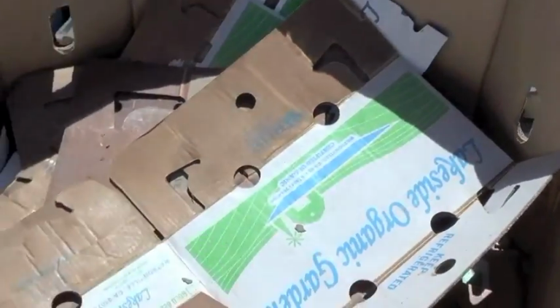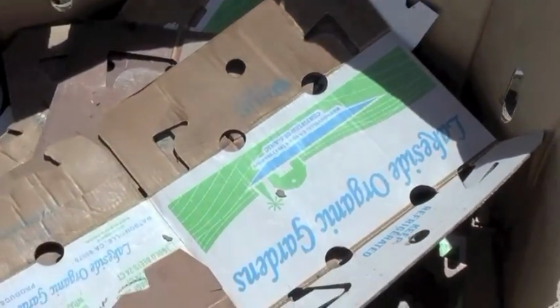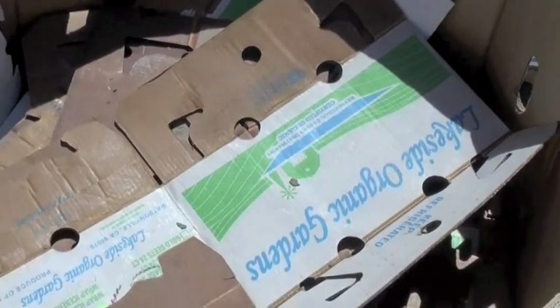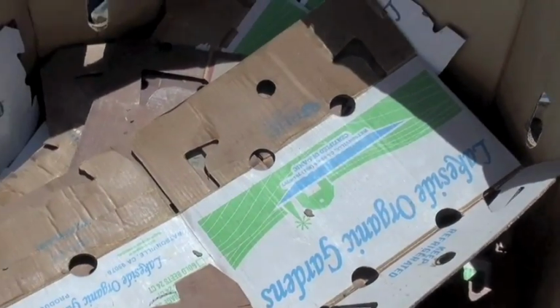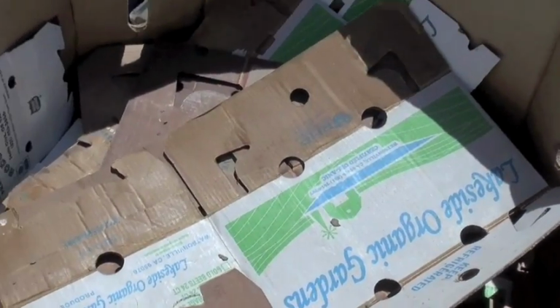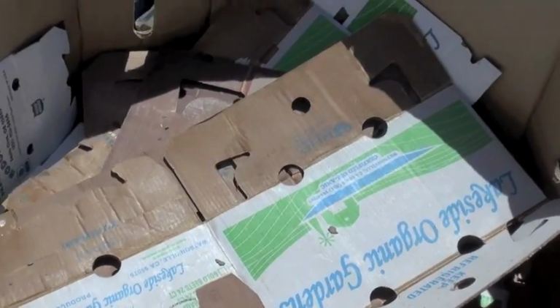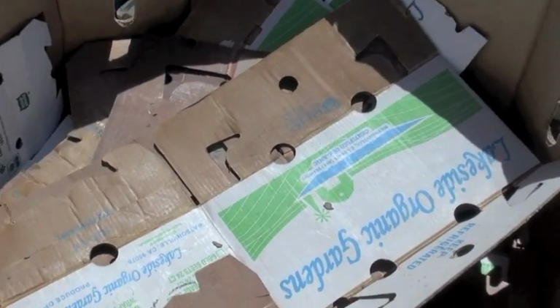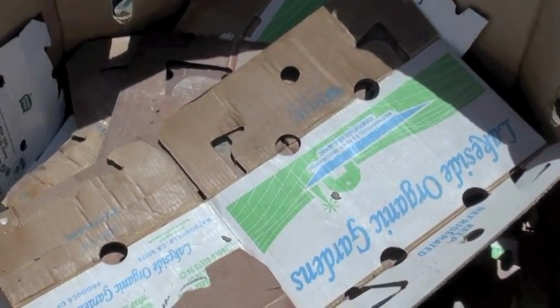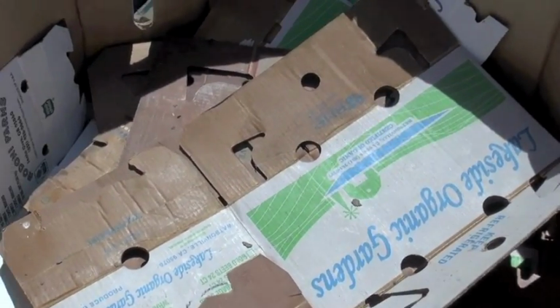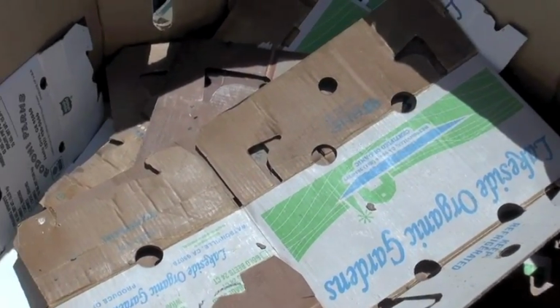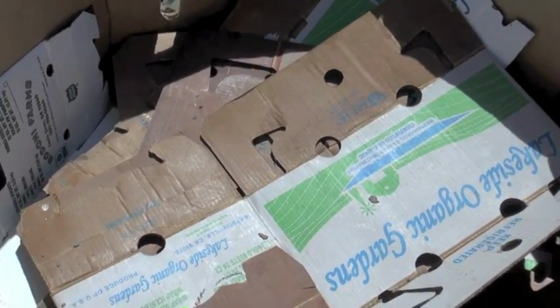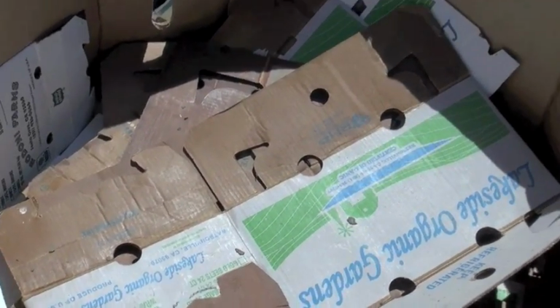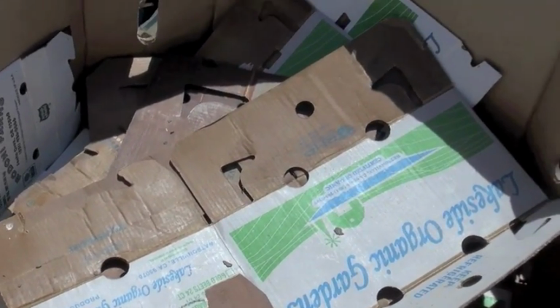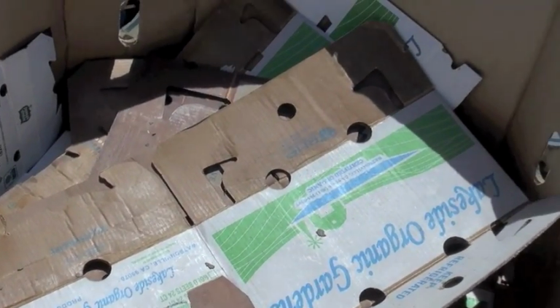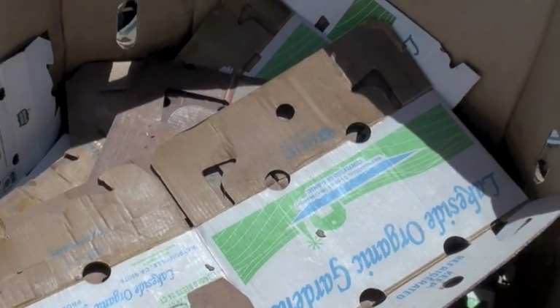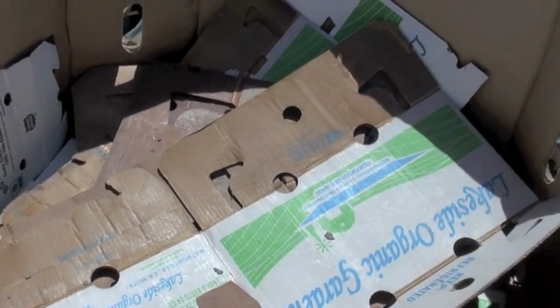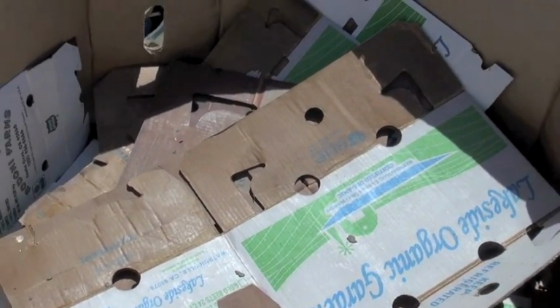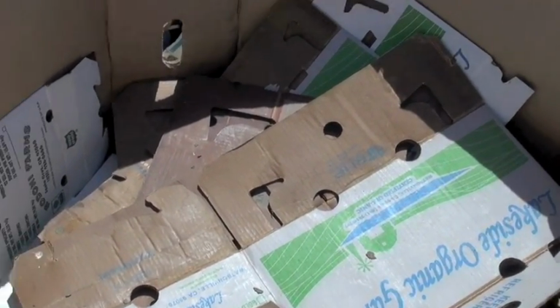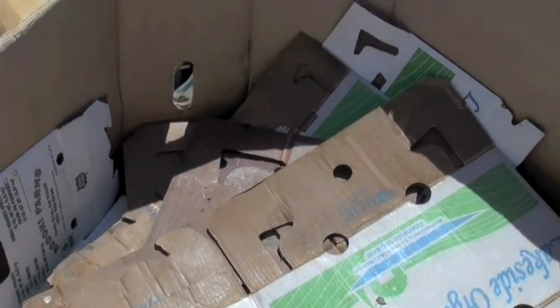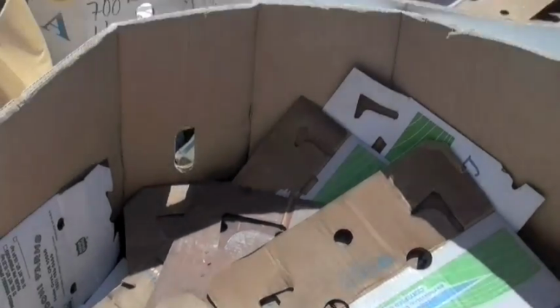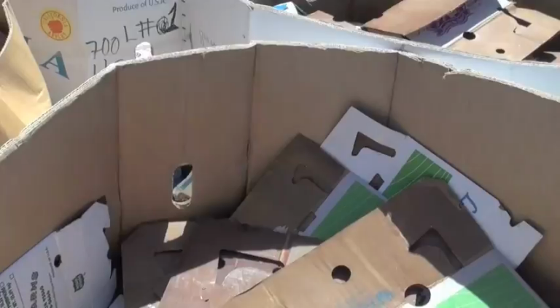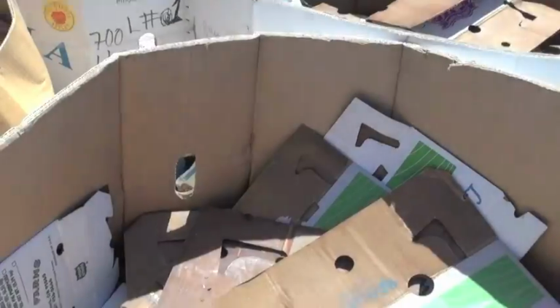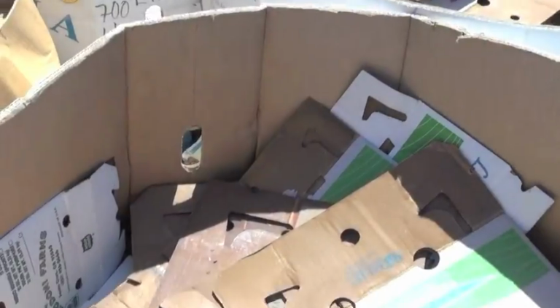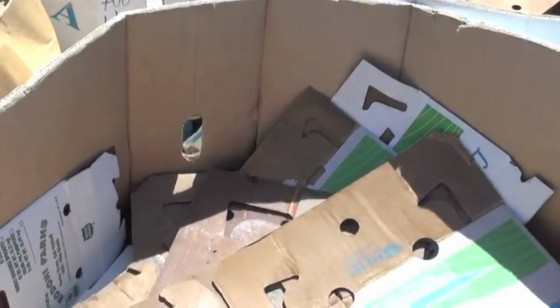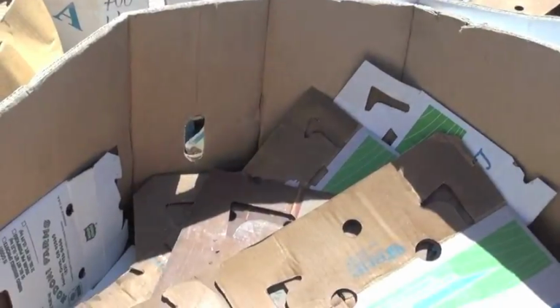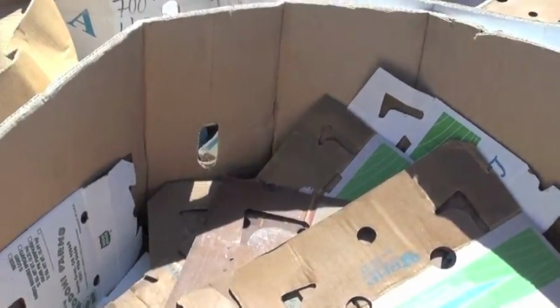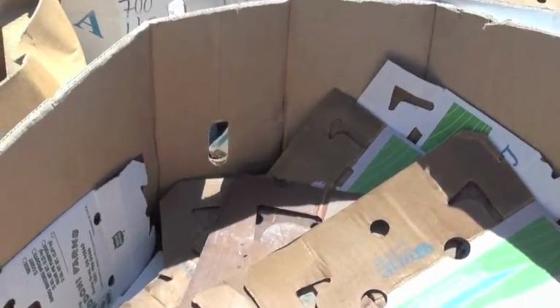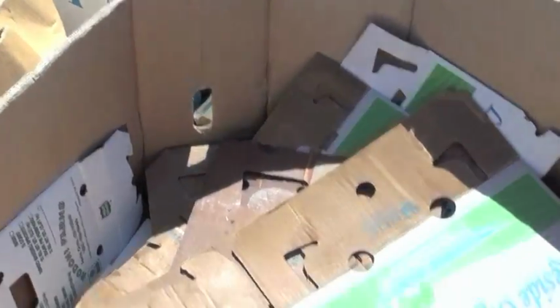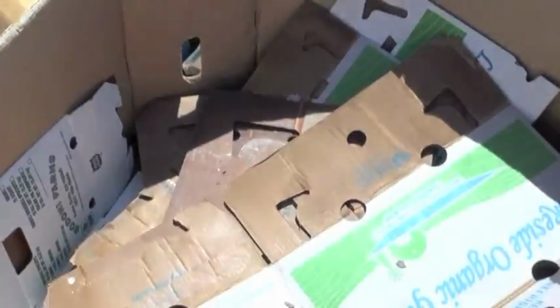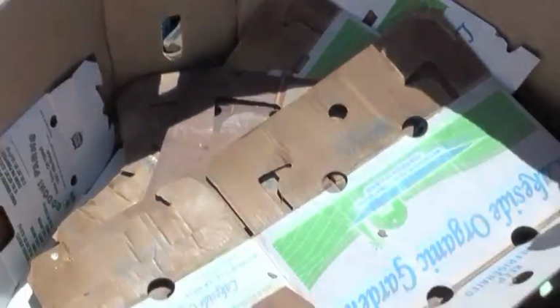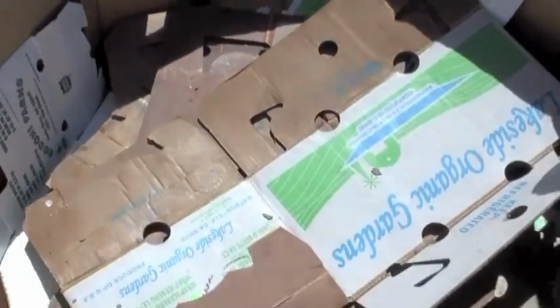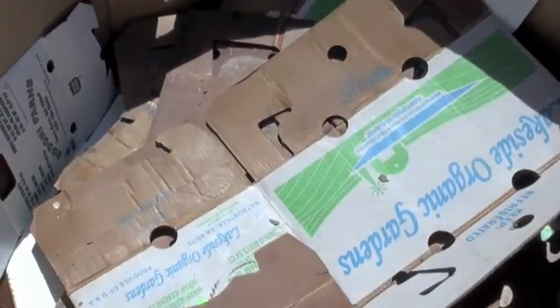So these are trash, right? These are going to be — yeah, trash. They're going to landfills.